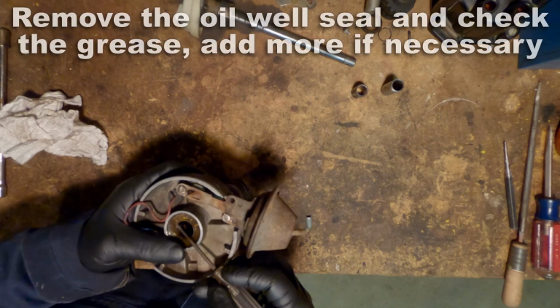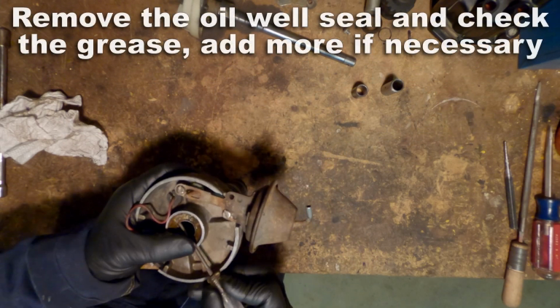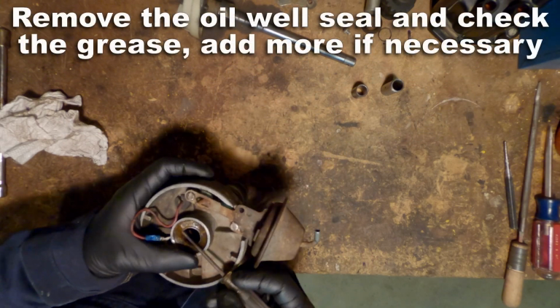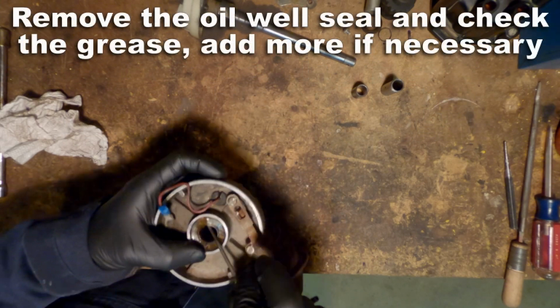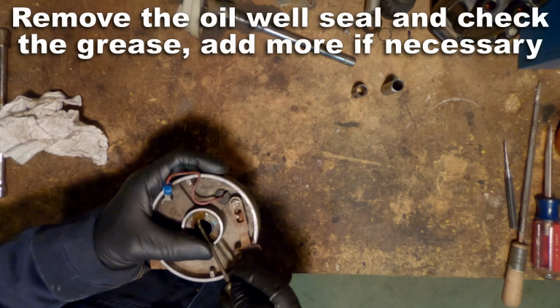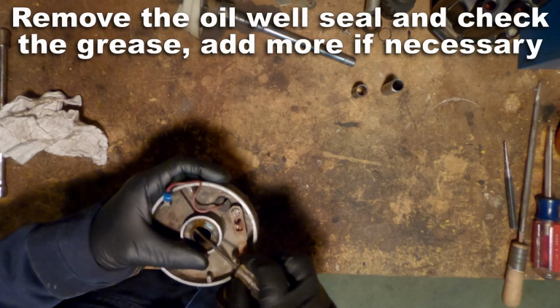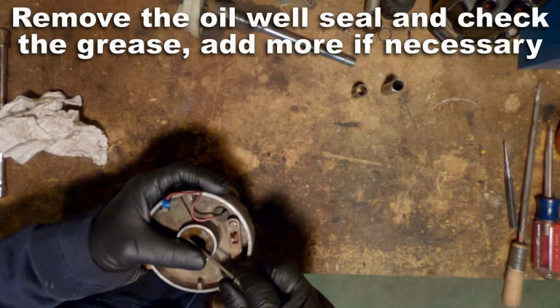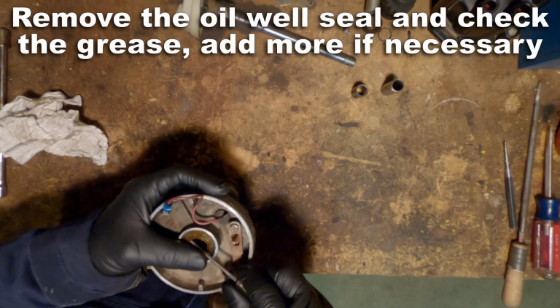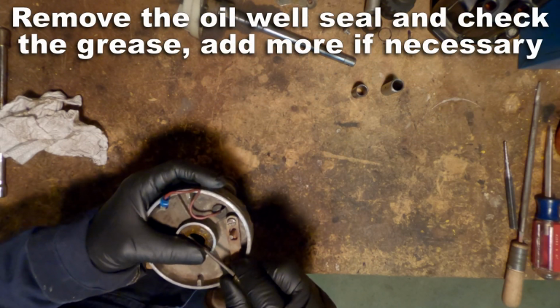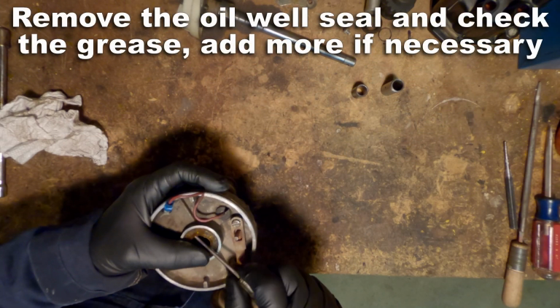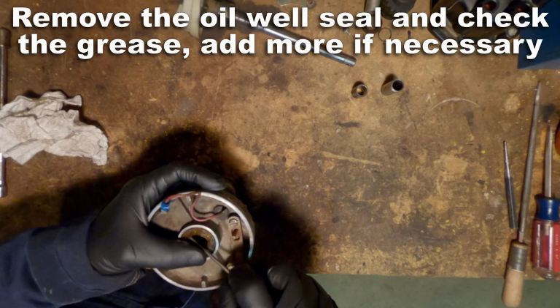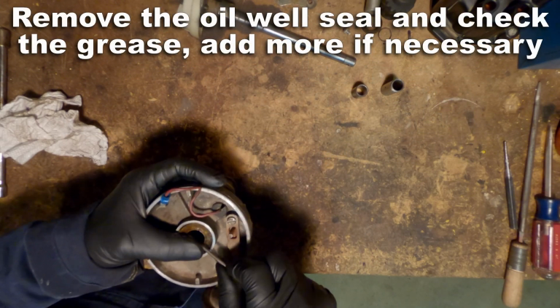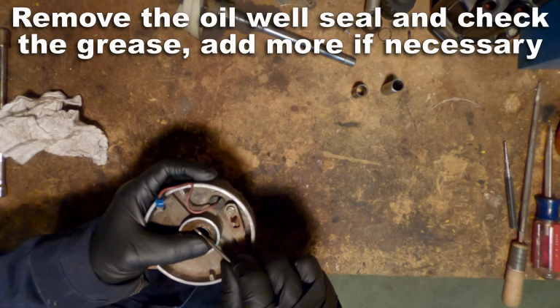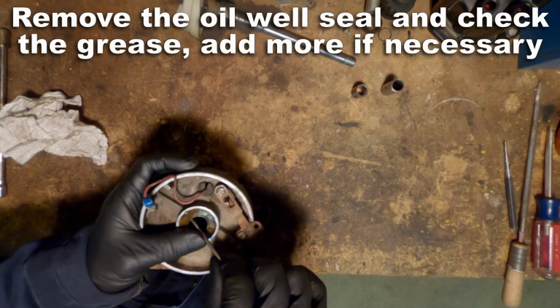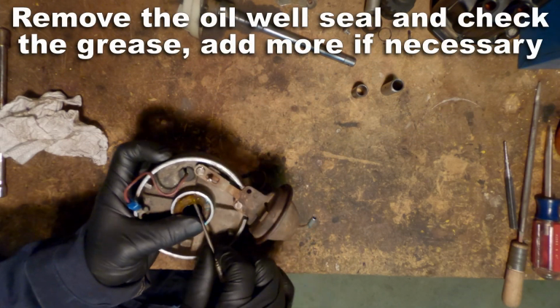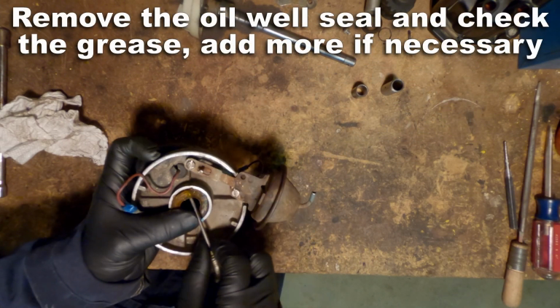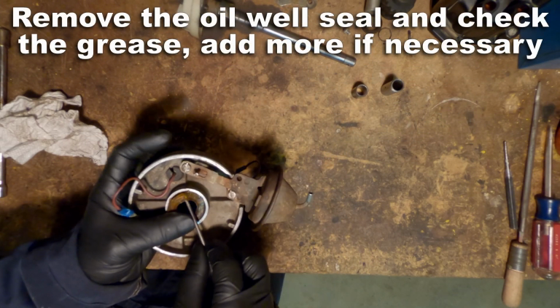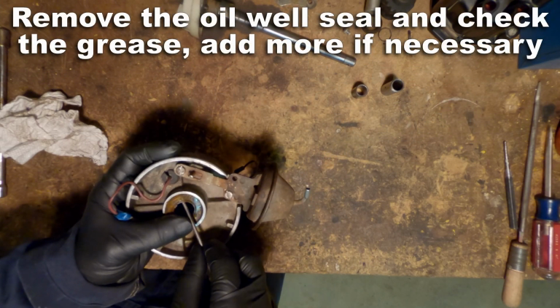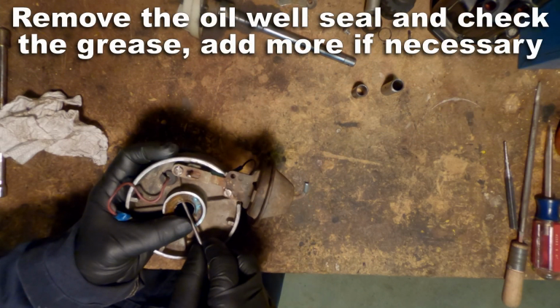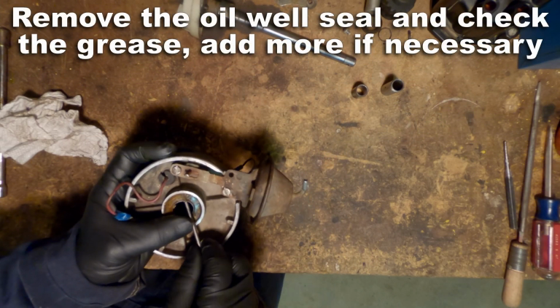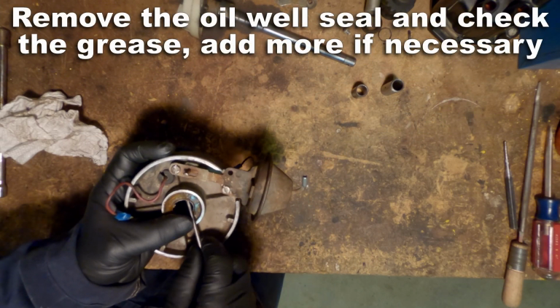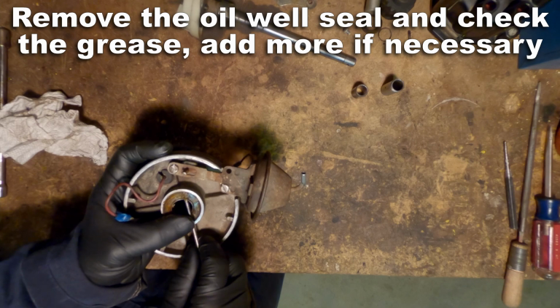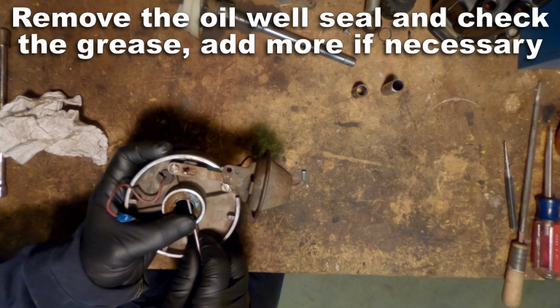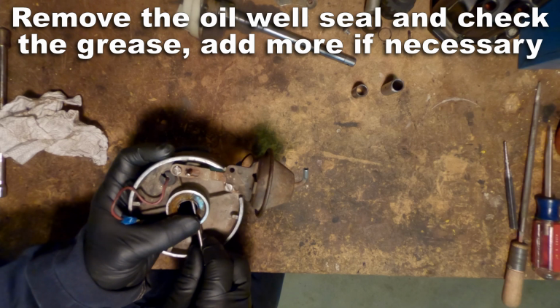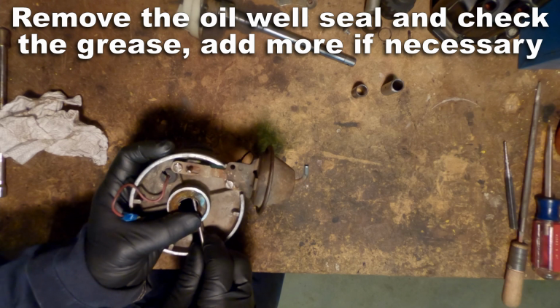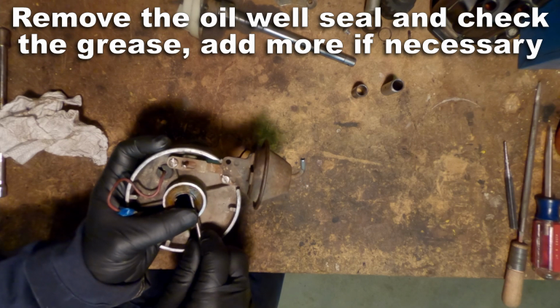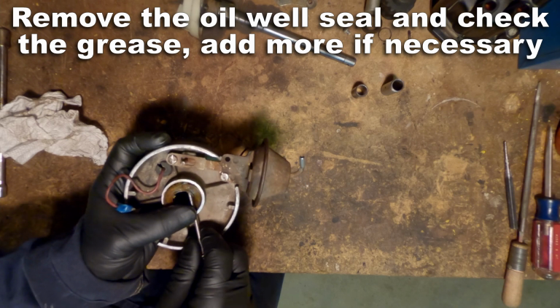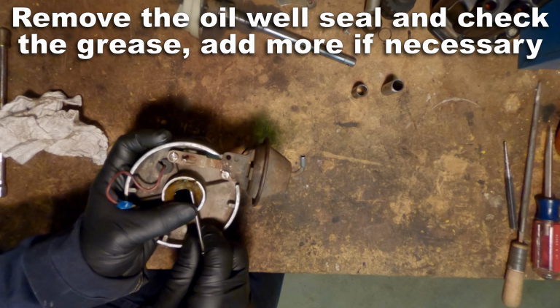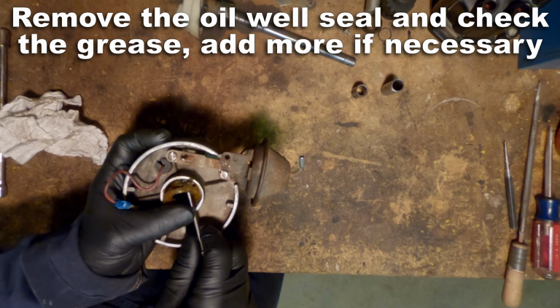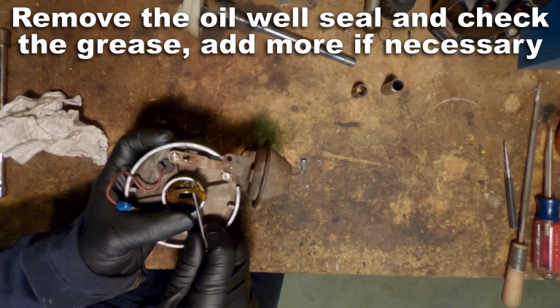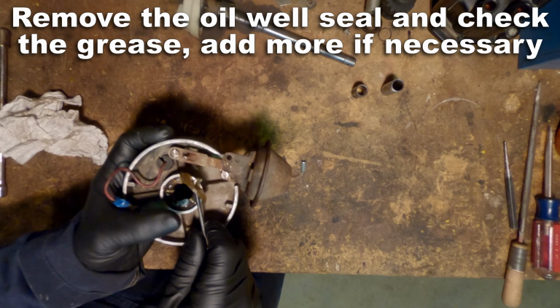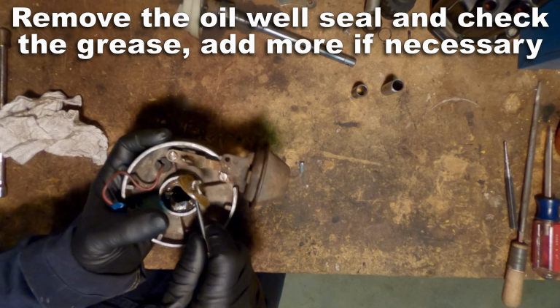While you're here you might as well remove the oil well seal and check the grease. Sometimes it's dried out and you'll have to clean it out and add some more.